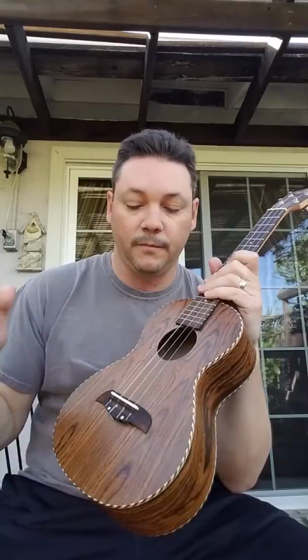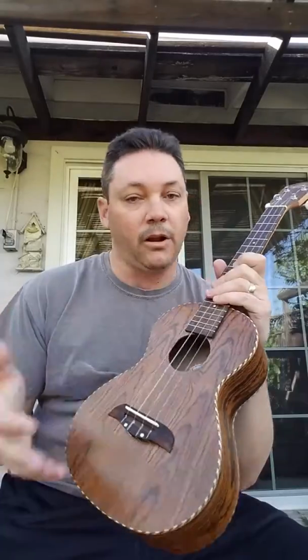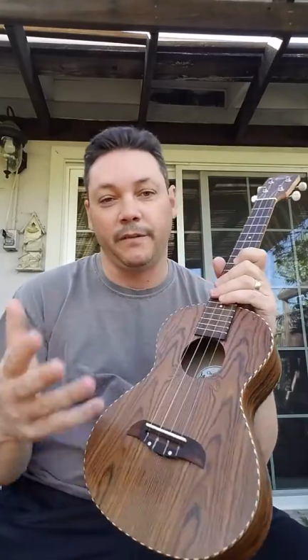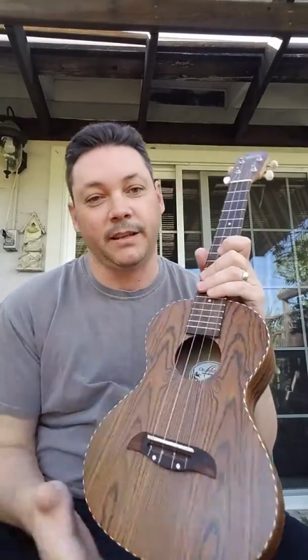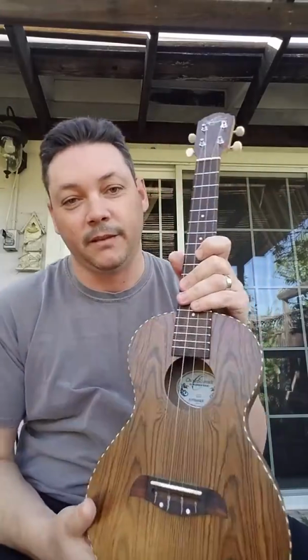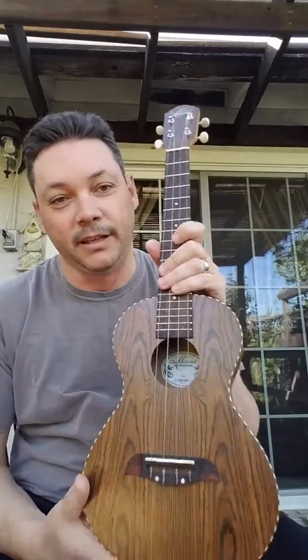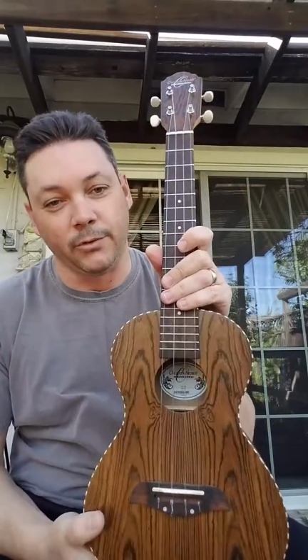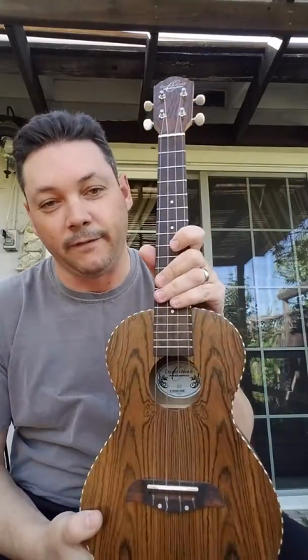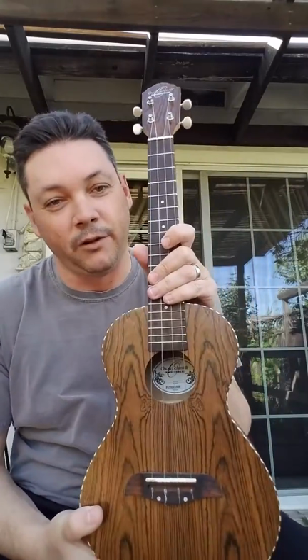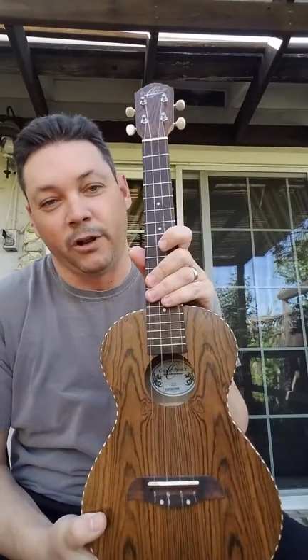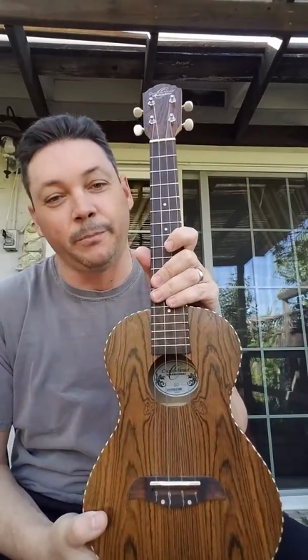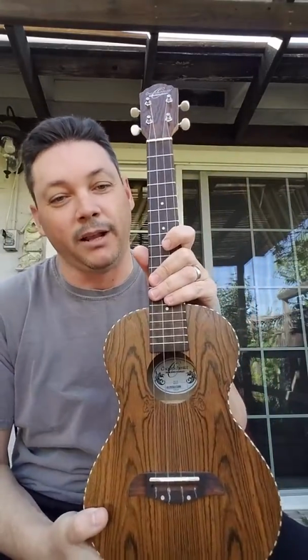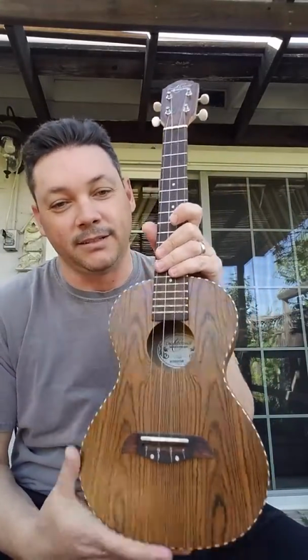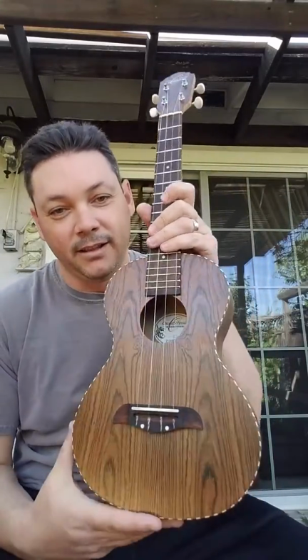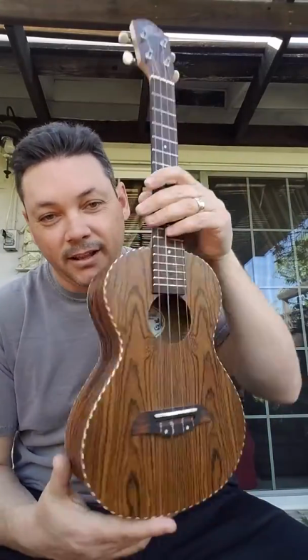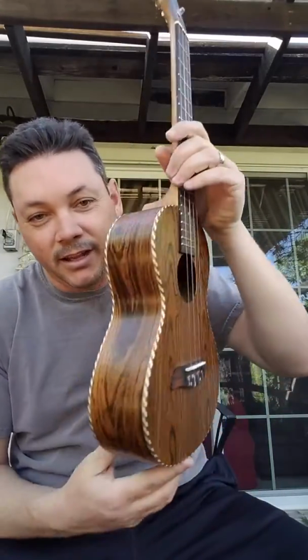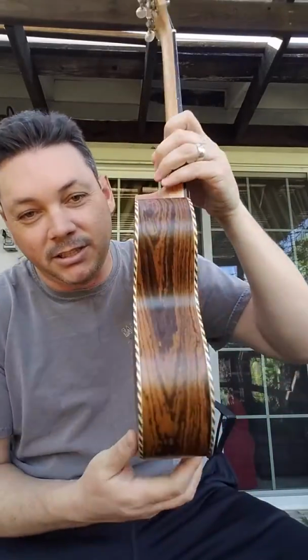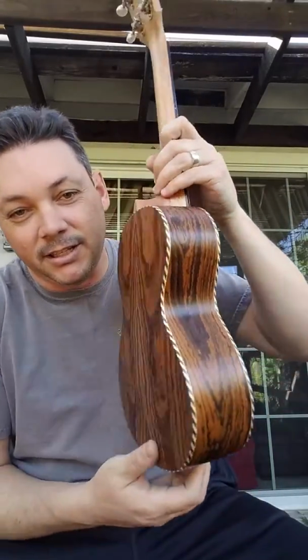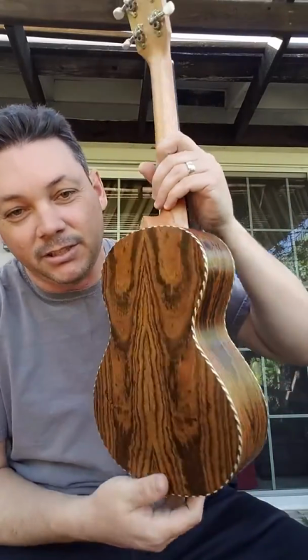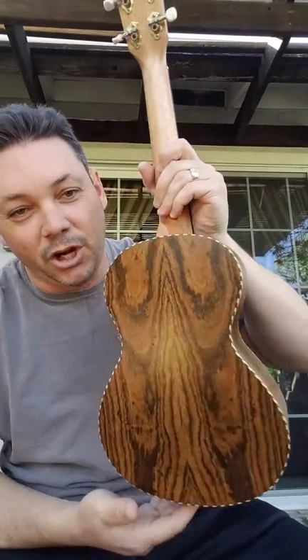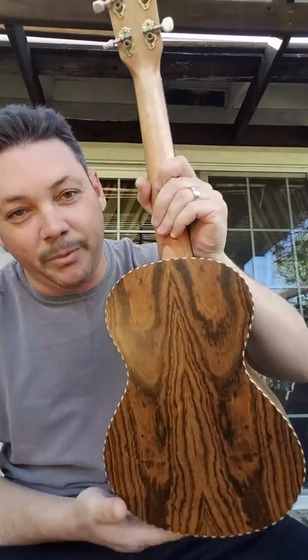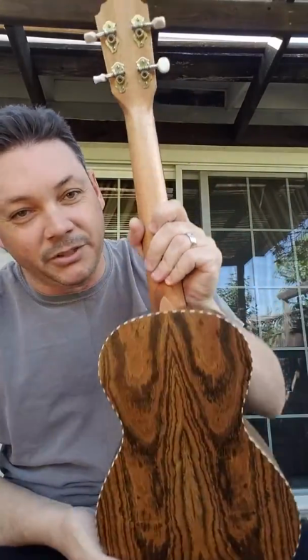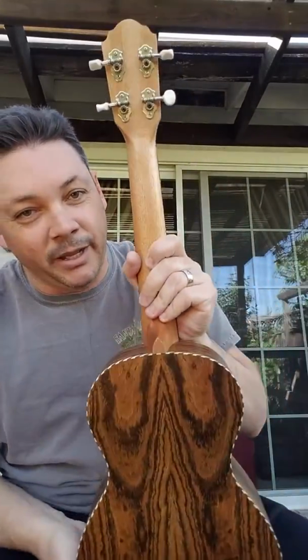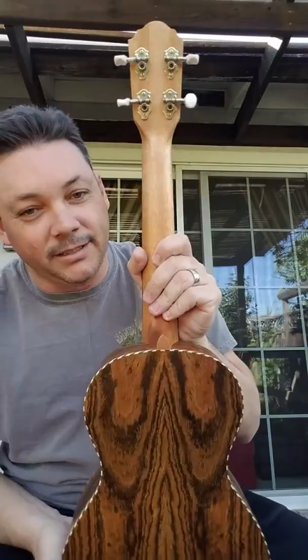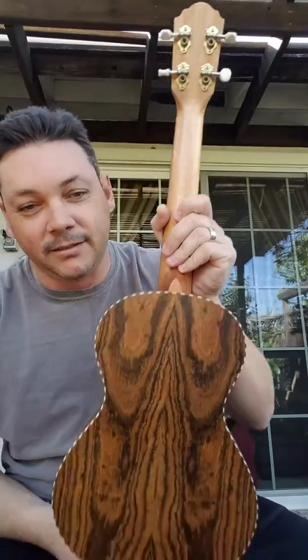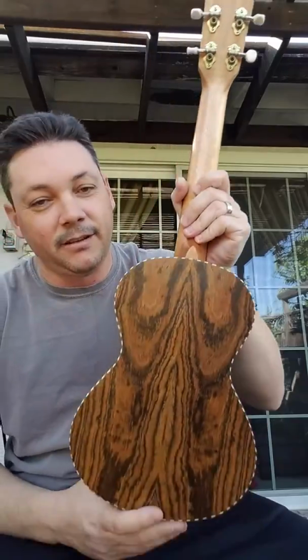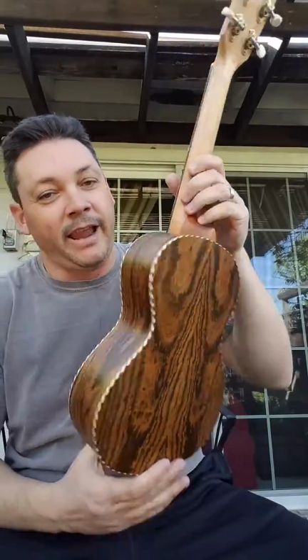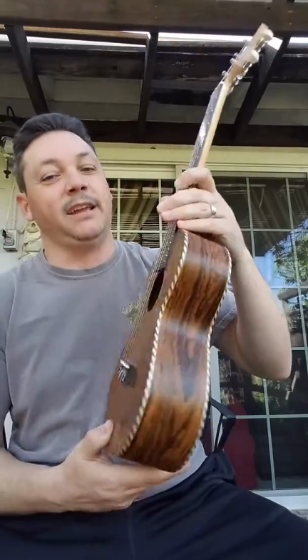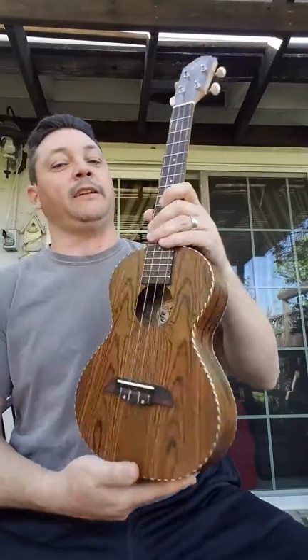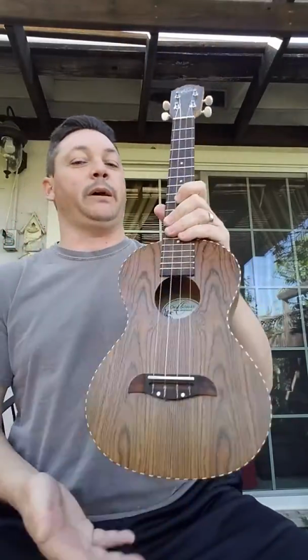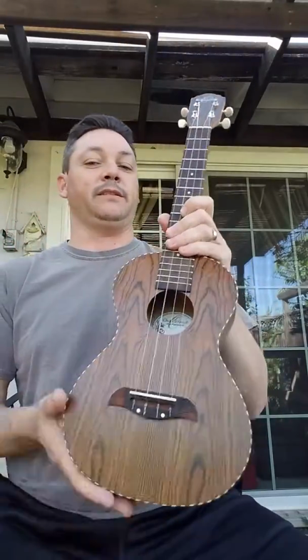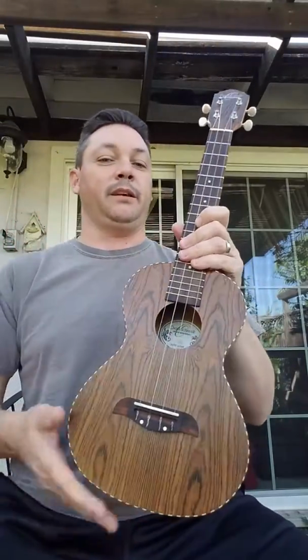I love this thing. For $100, it's just a sharp instrument. I can't say enough about it.